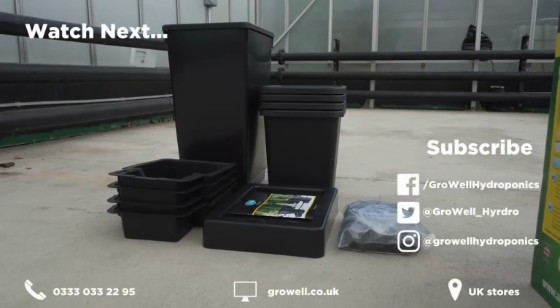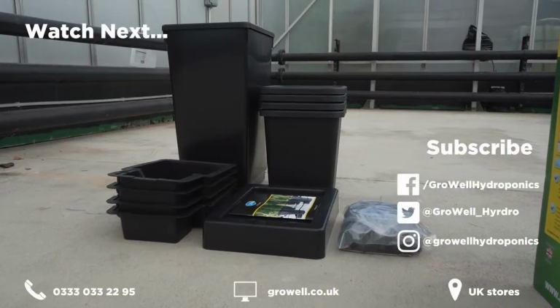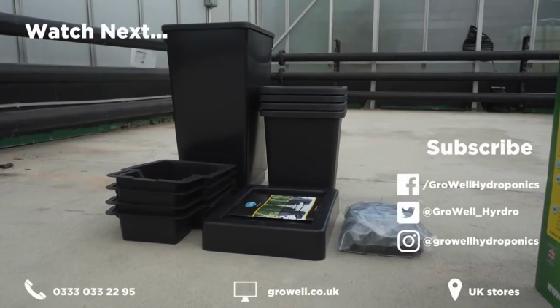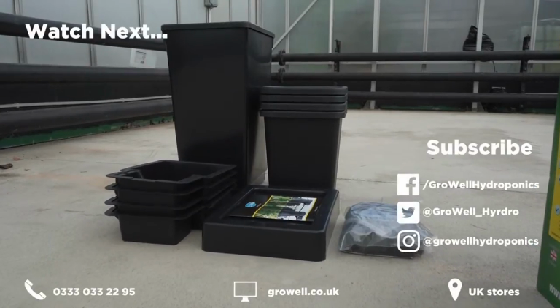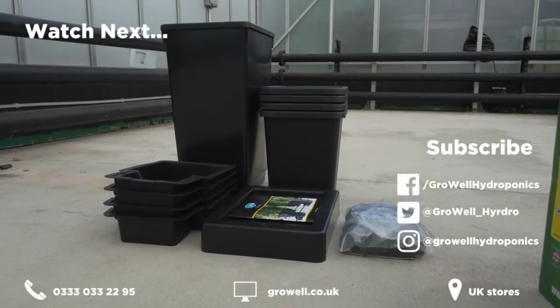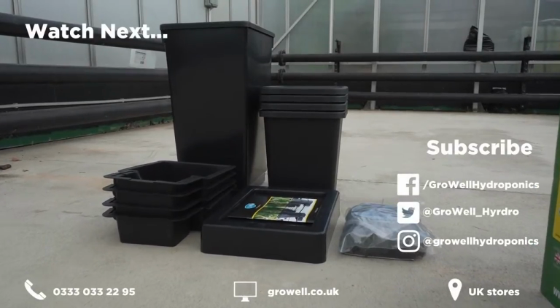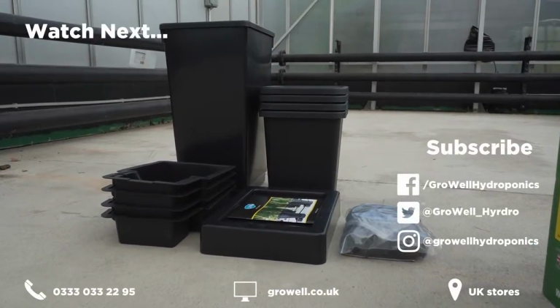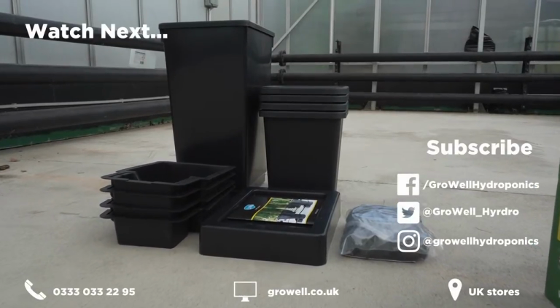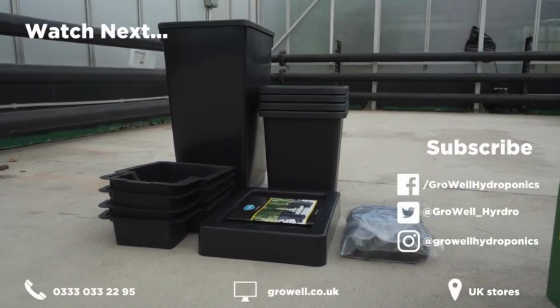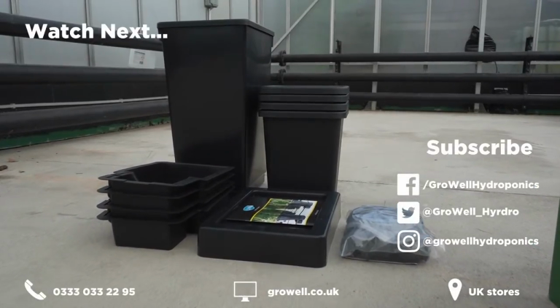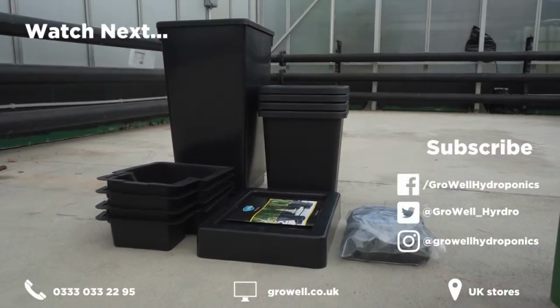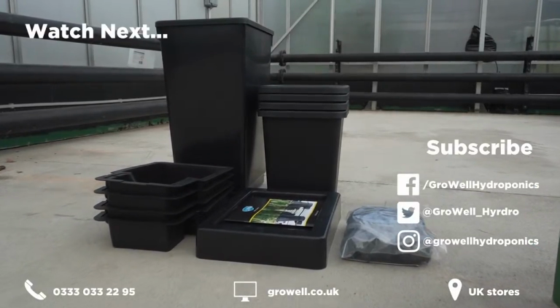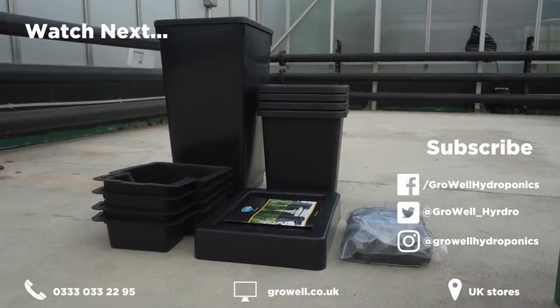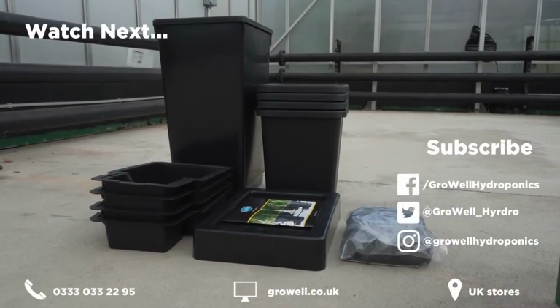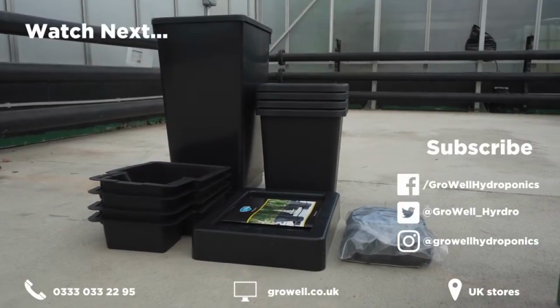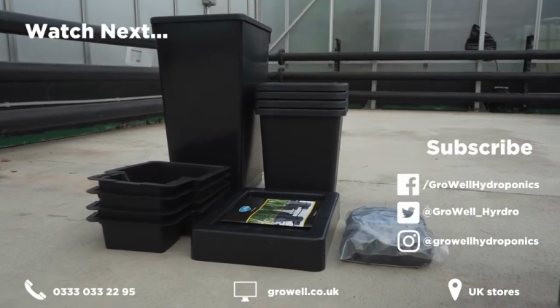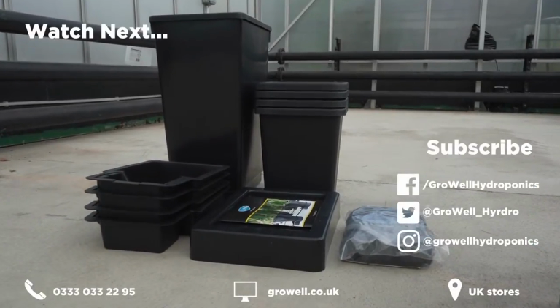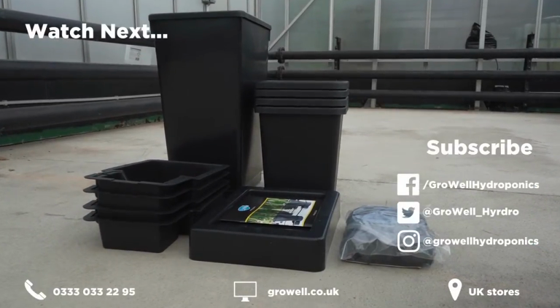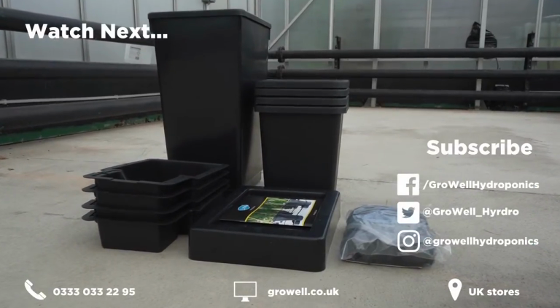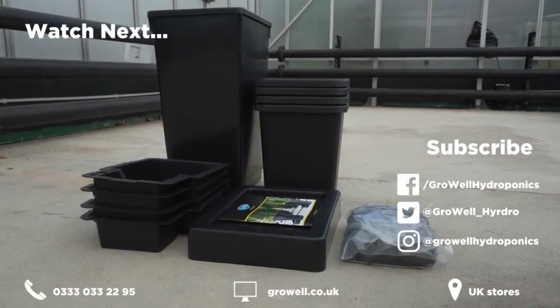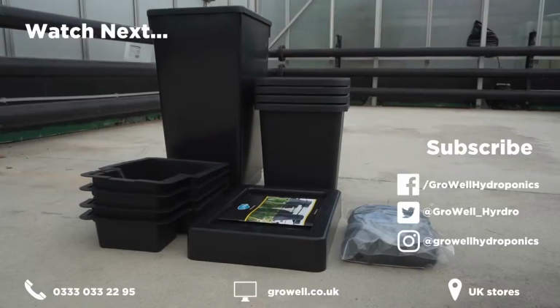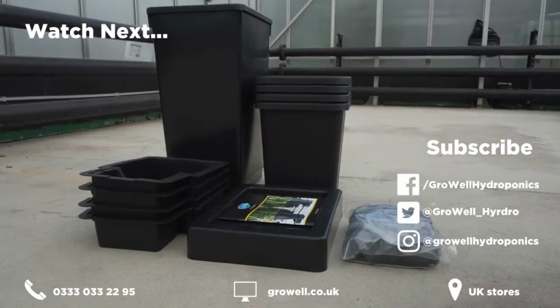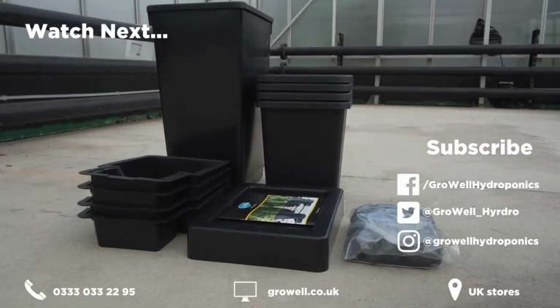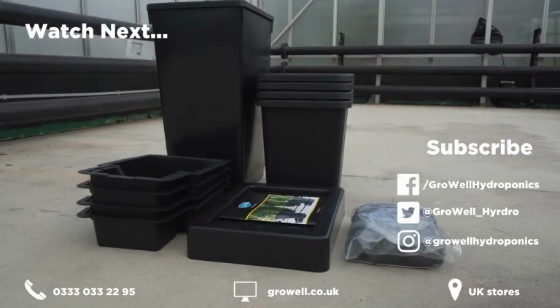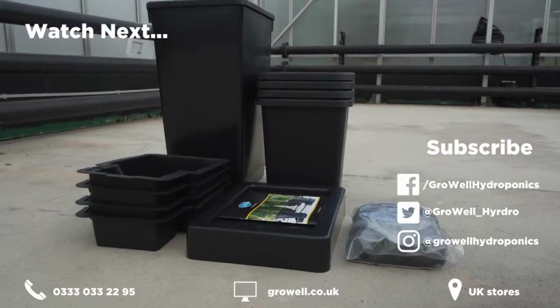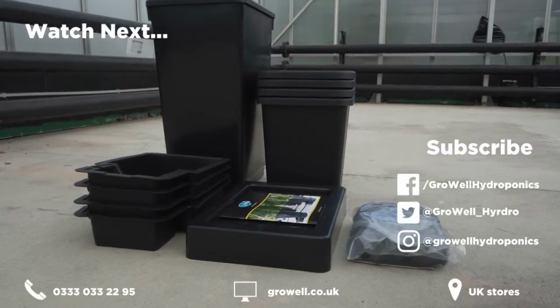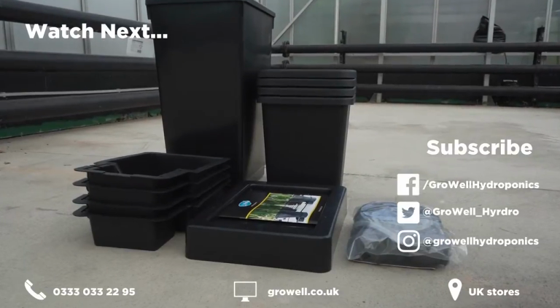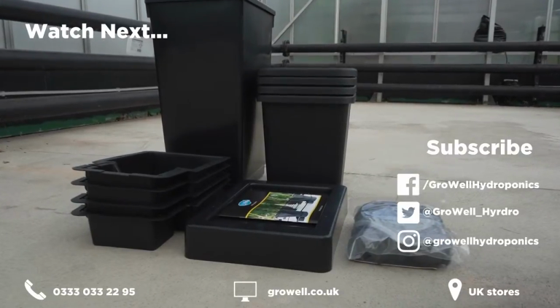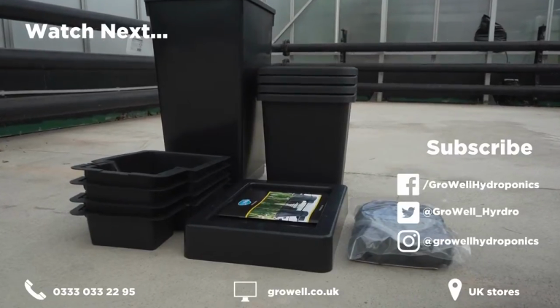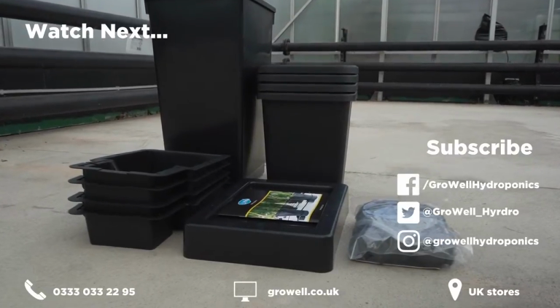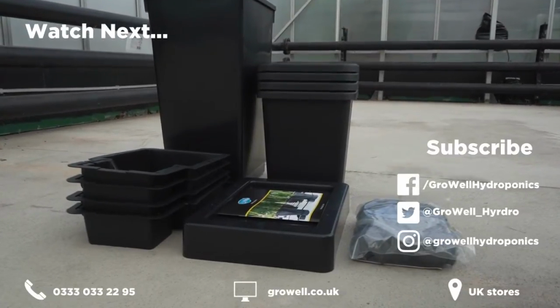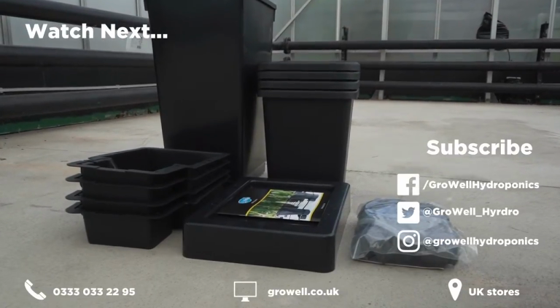Give us a call or head over to our website. If you haven't already, don't forget to subscribe.